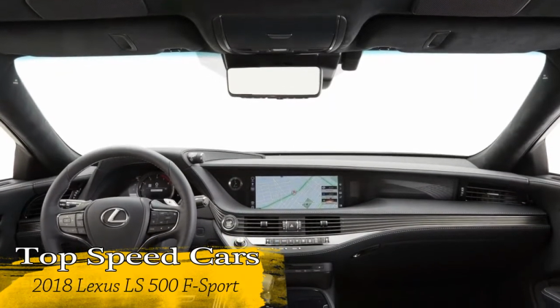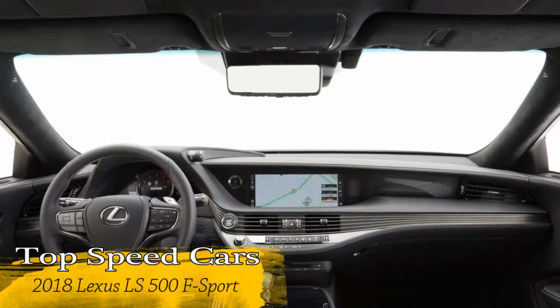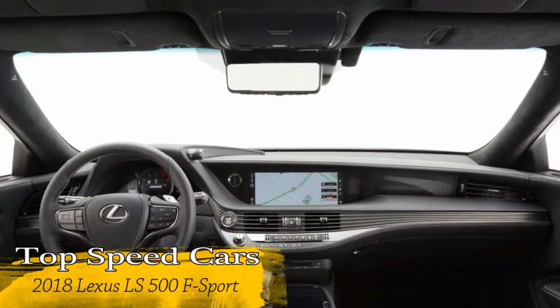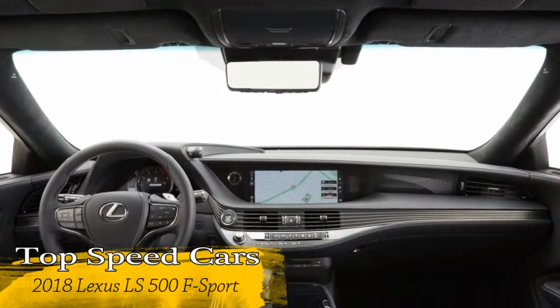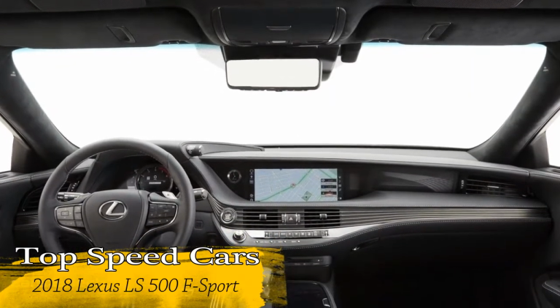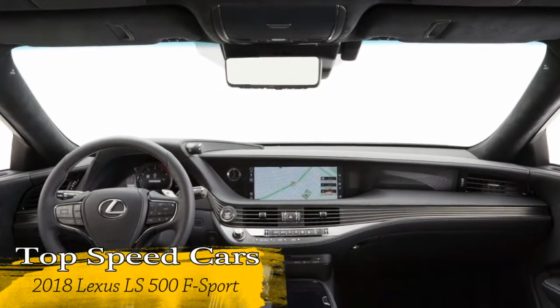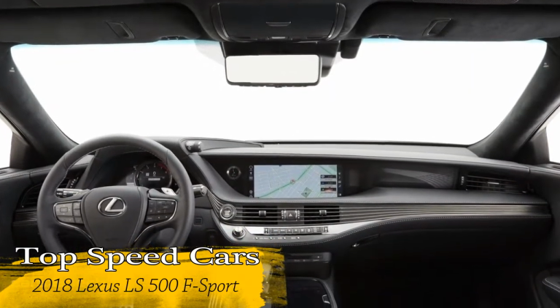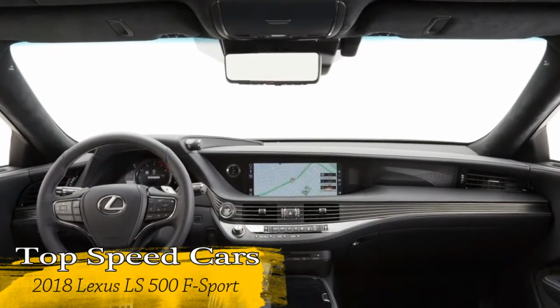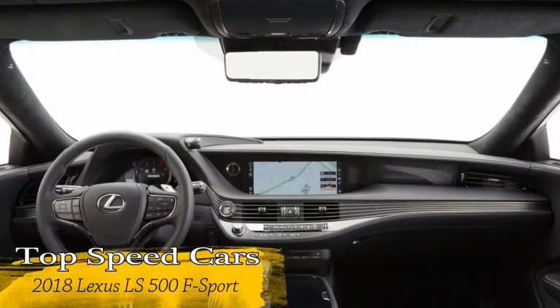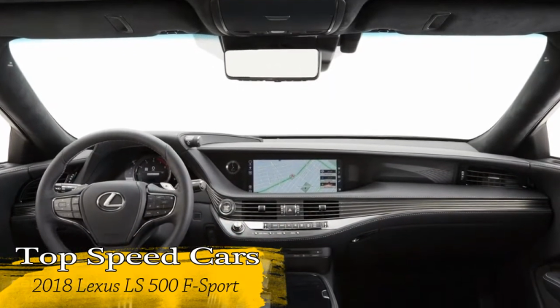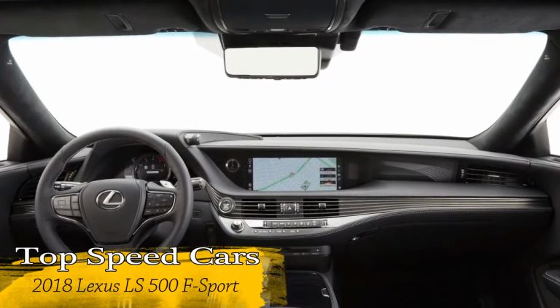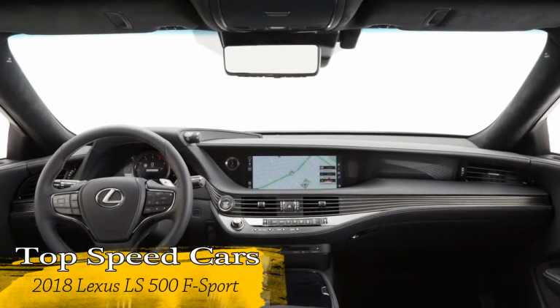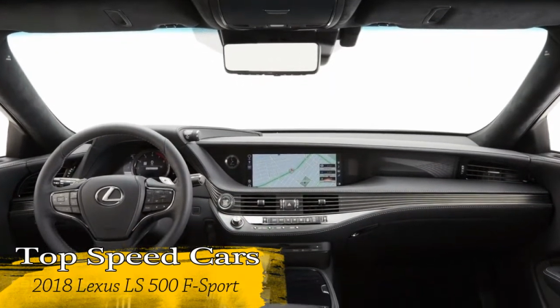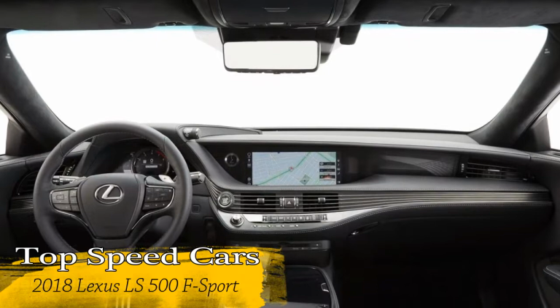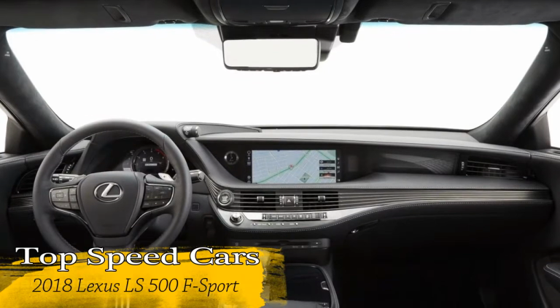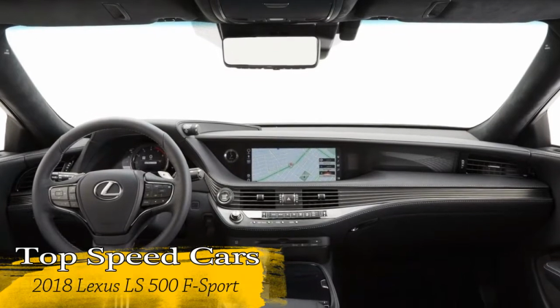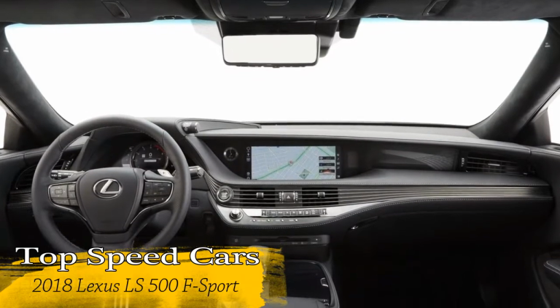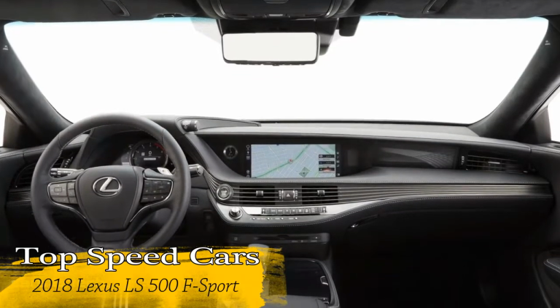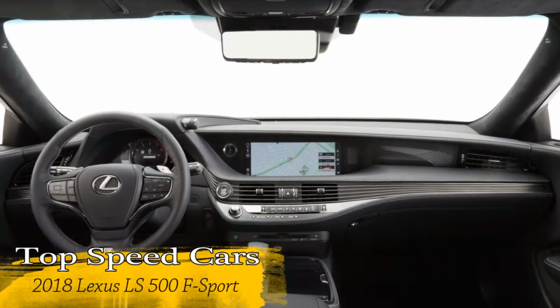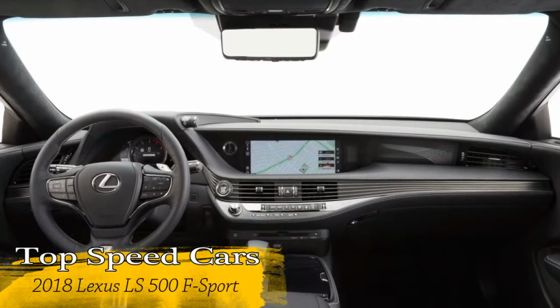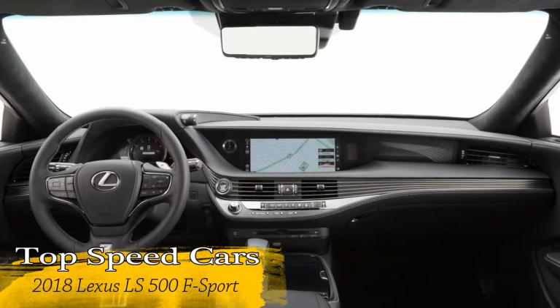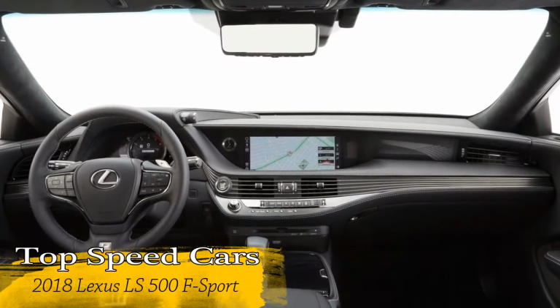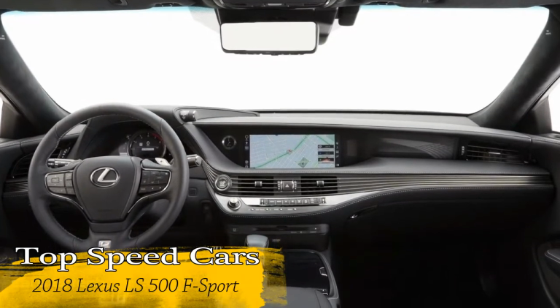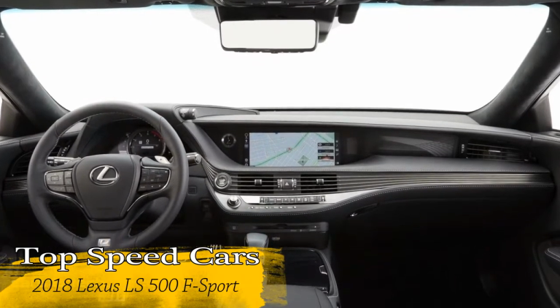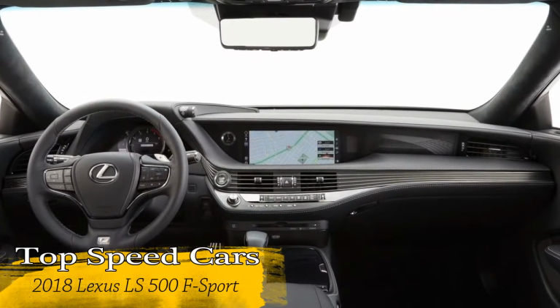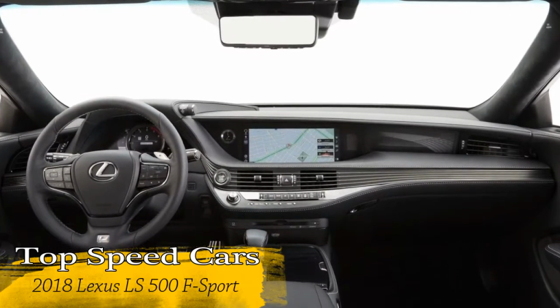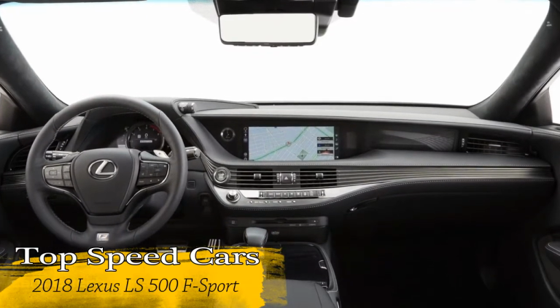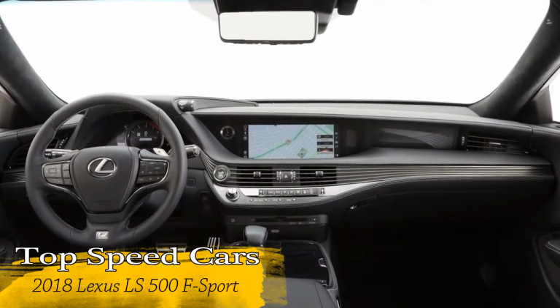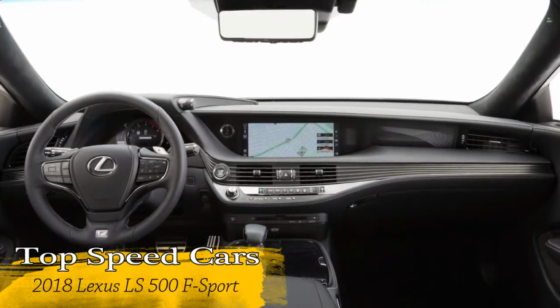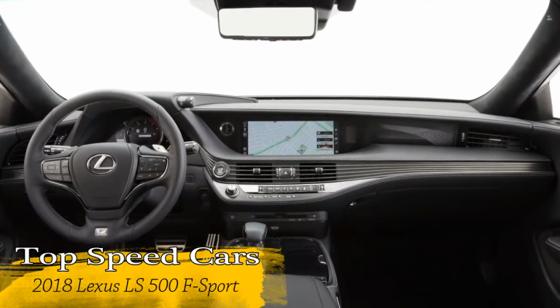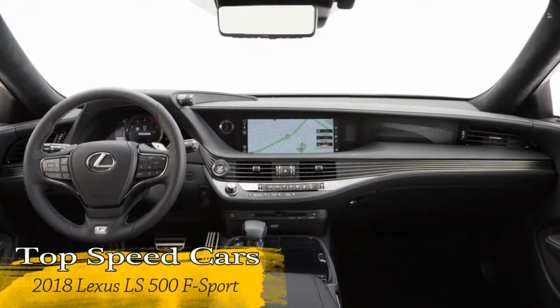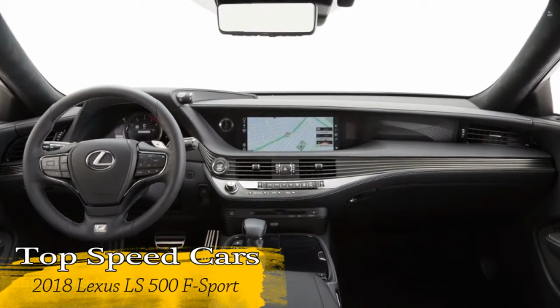It is paired with the first-ever 10-speed automatic transmission in a luxury sedan.